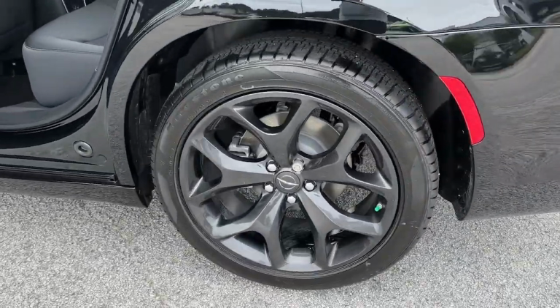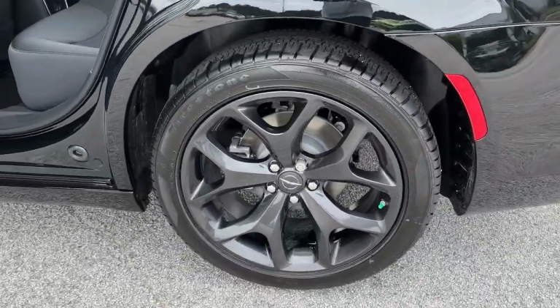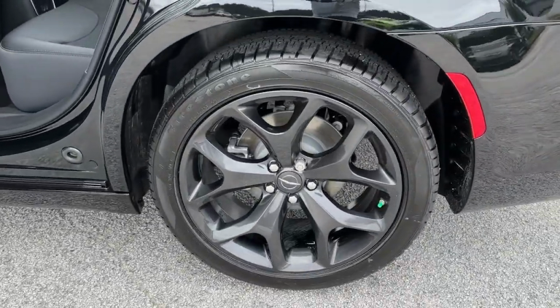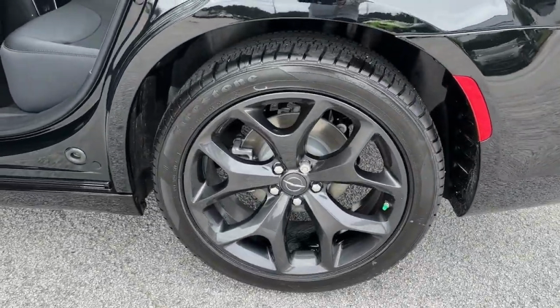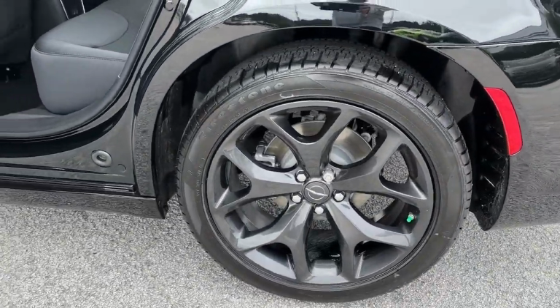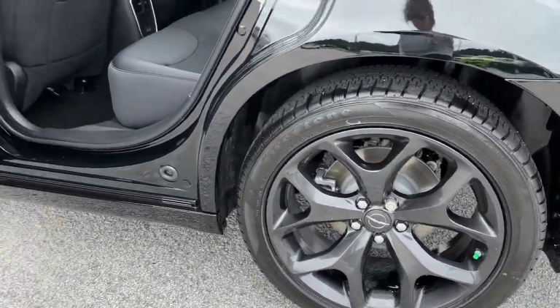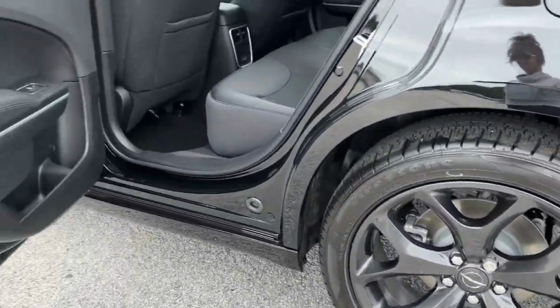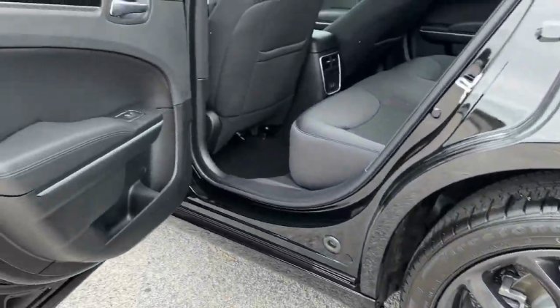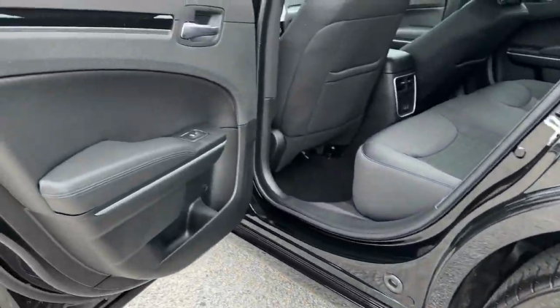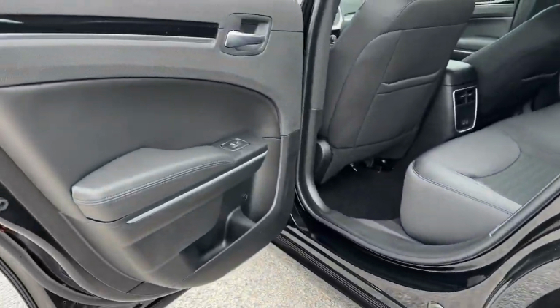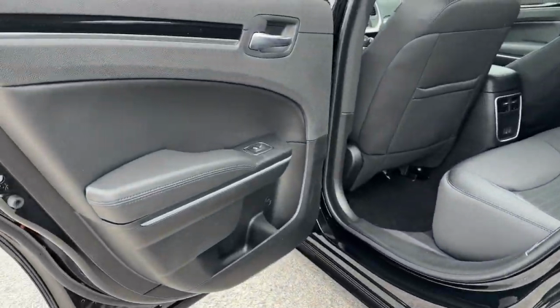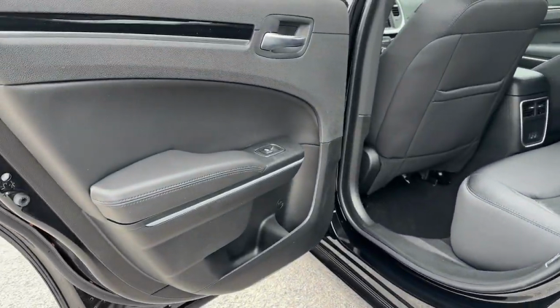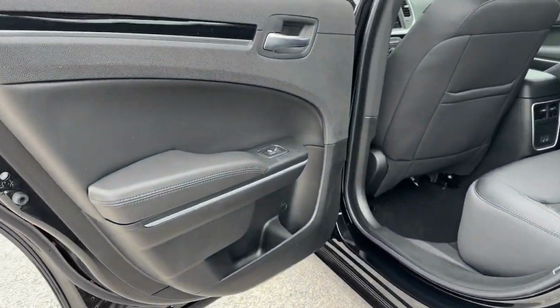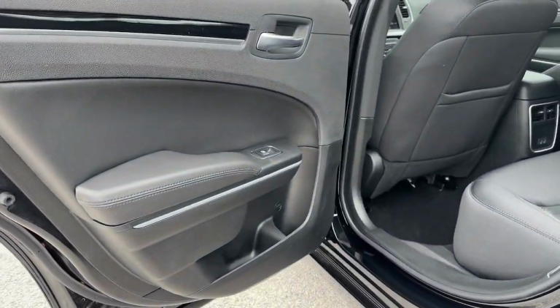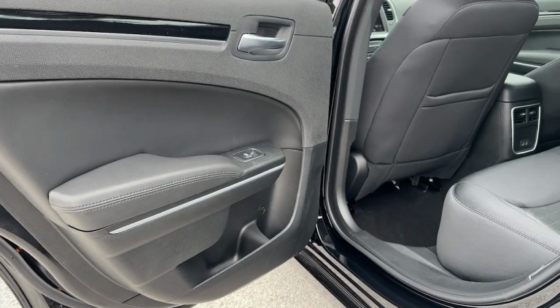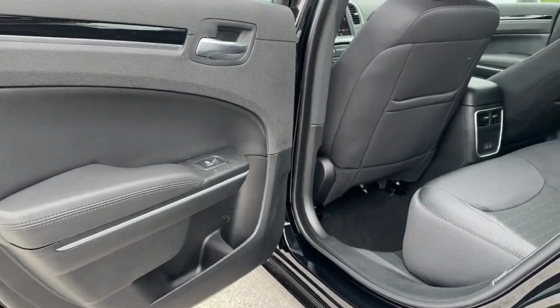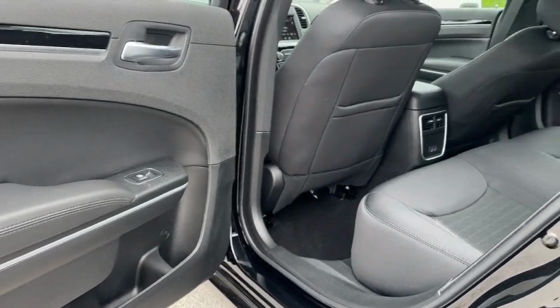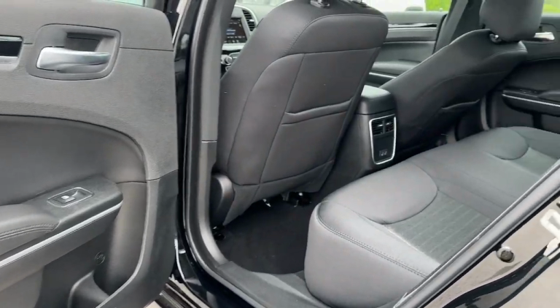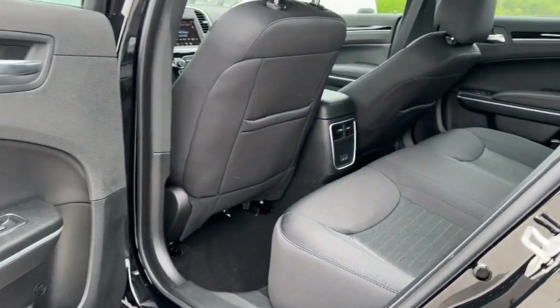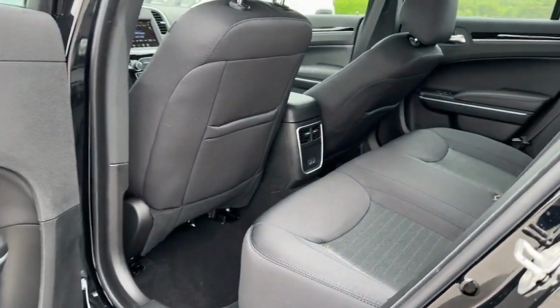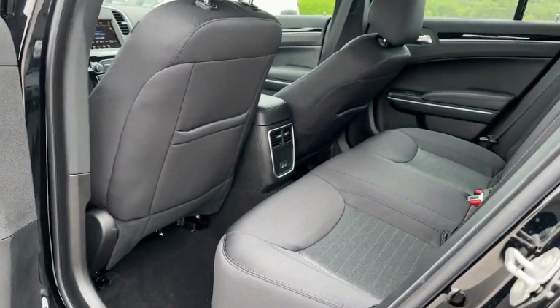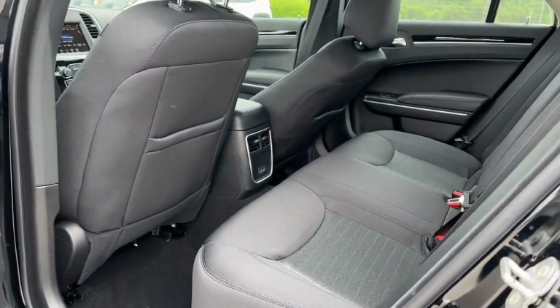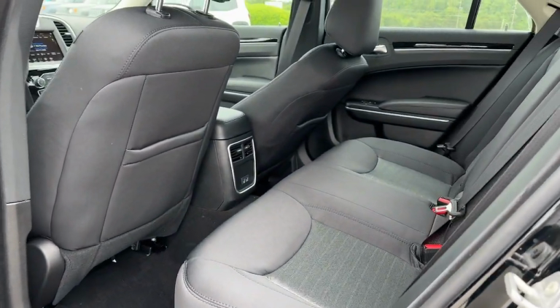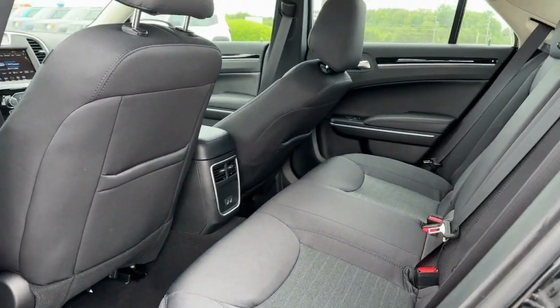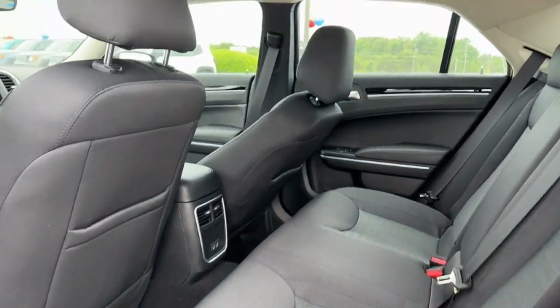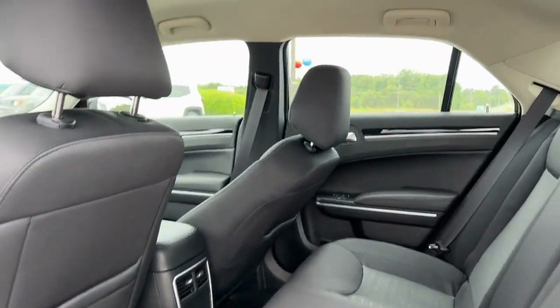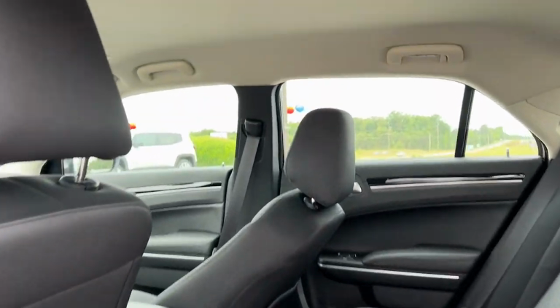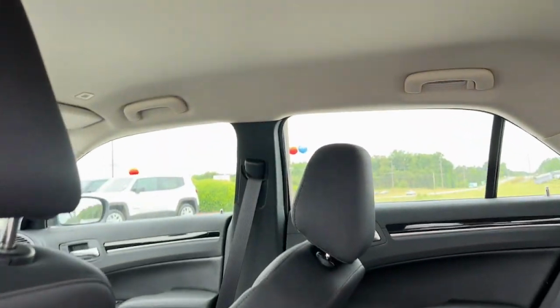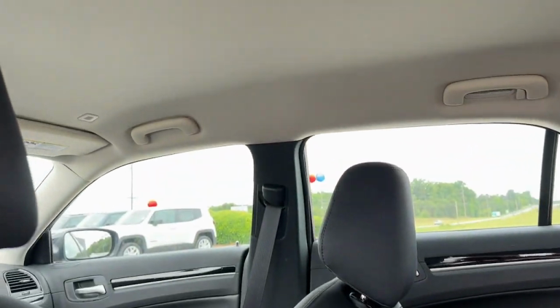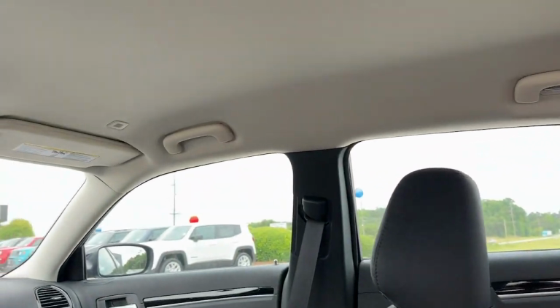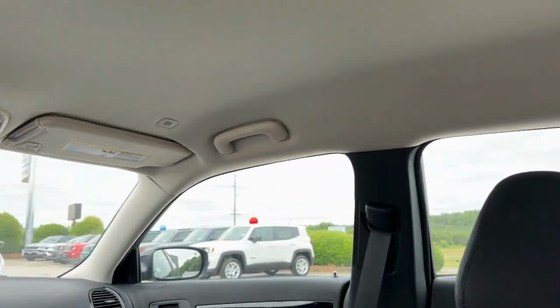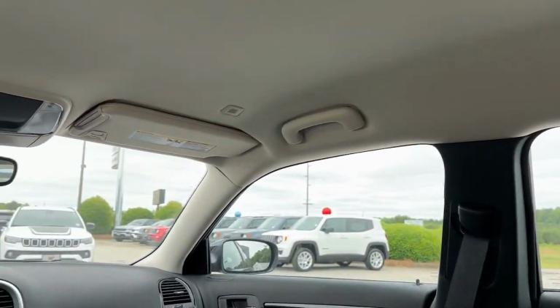Old world elegance meets advanced safety and connectivity technology in the 300. Drive it today.